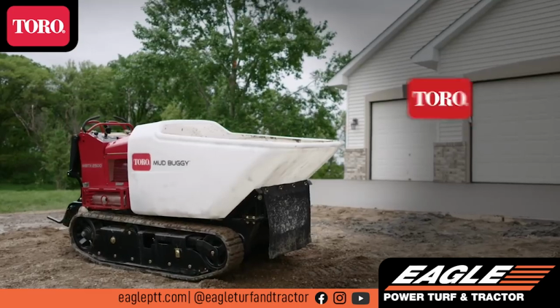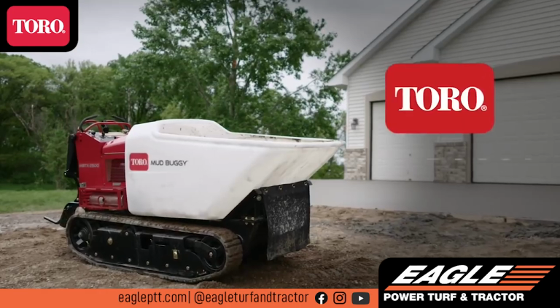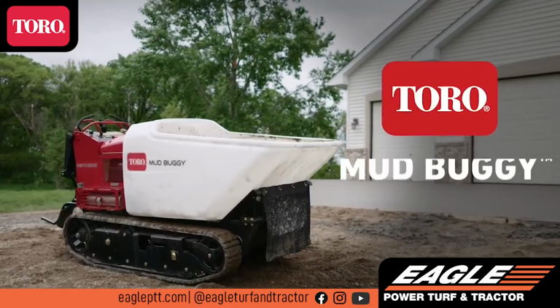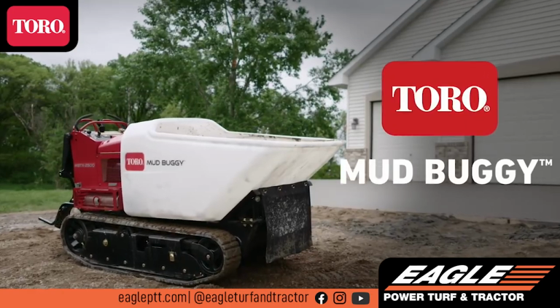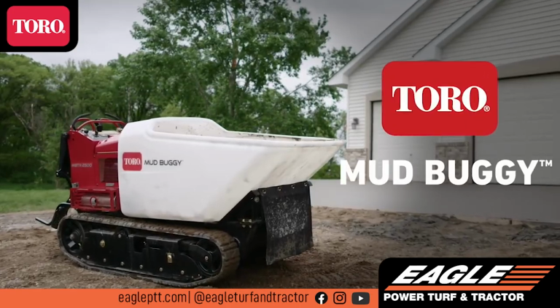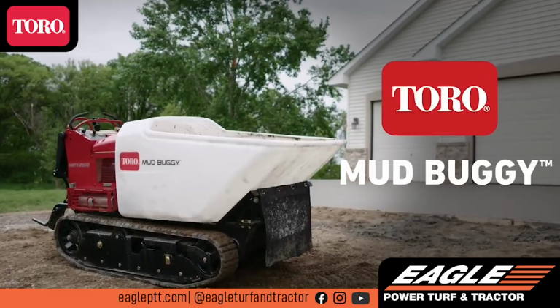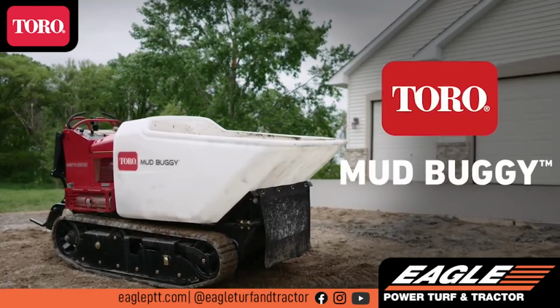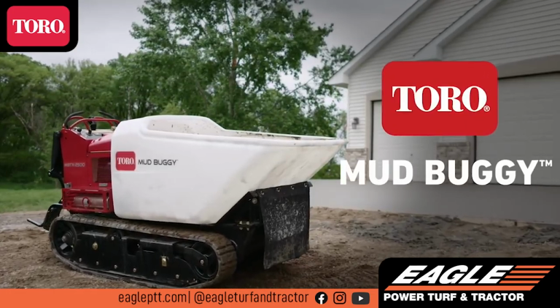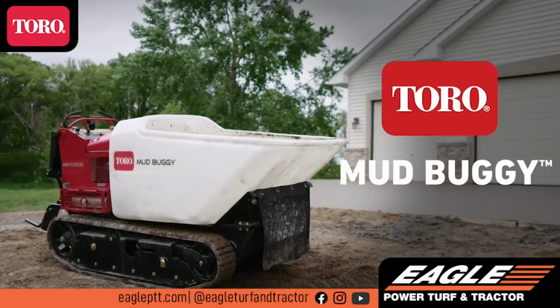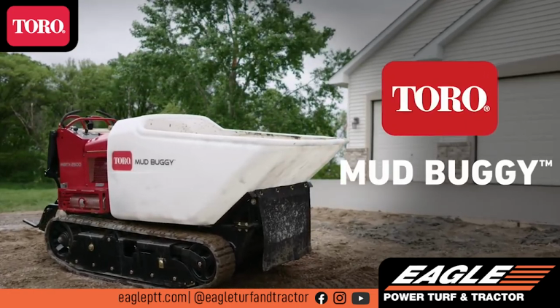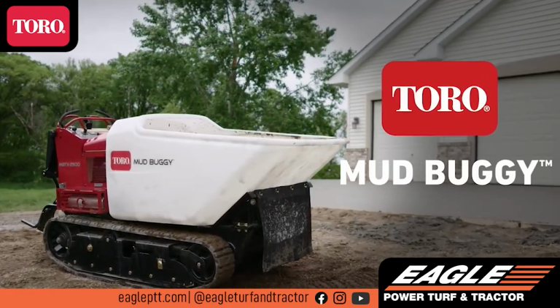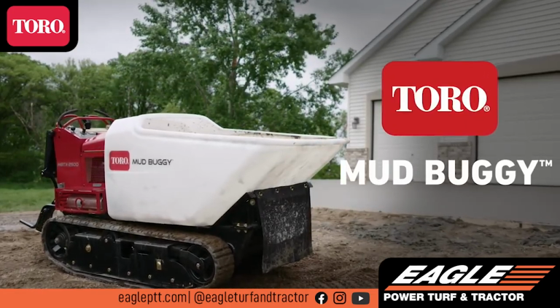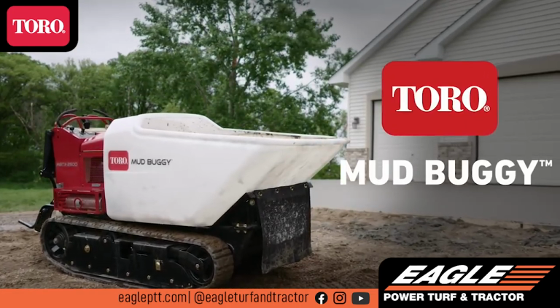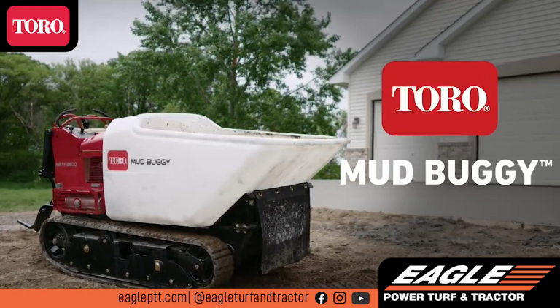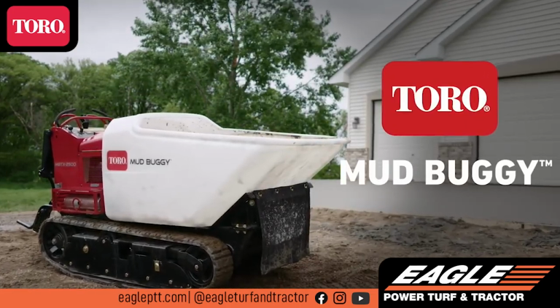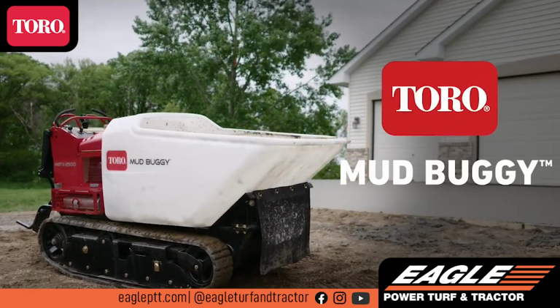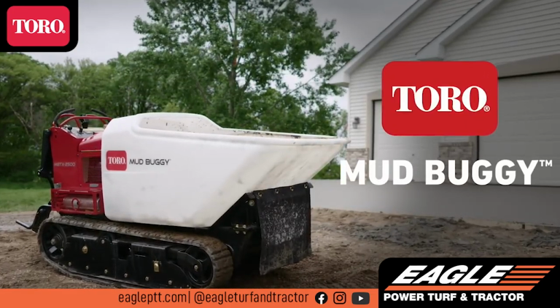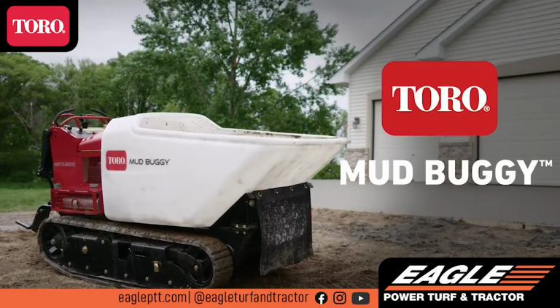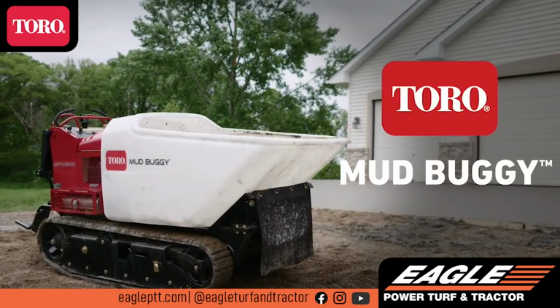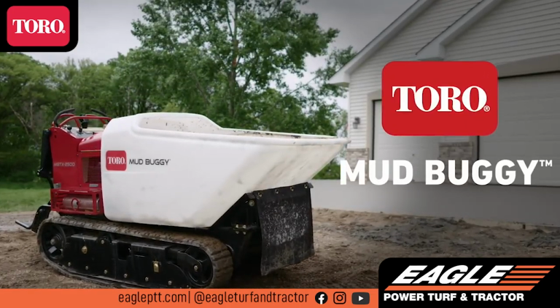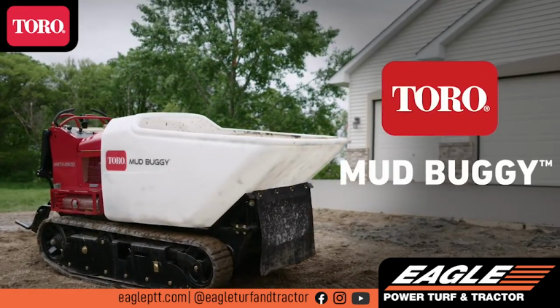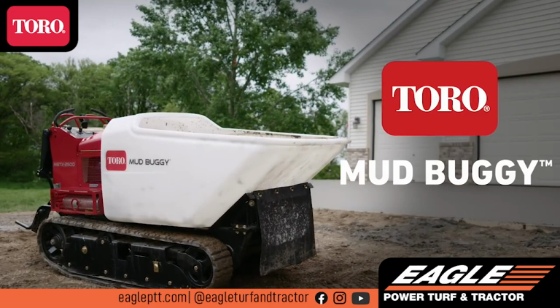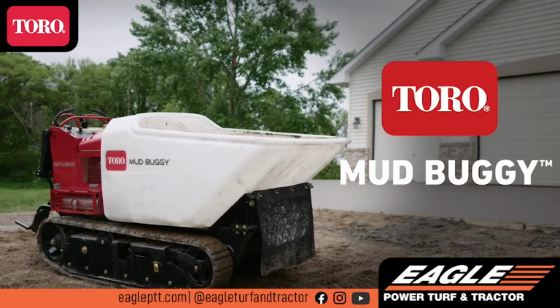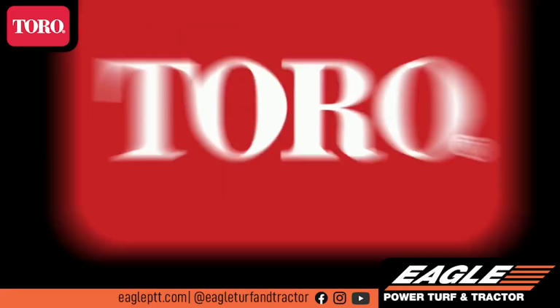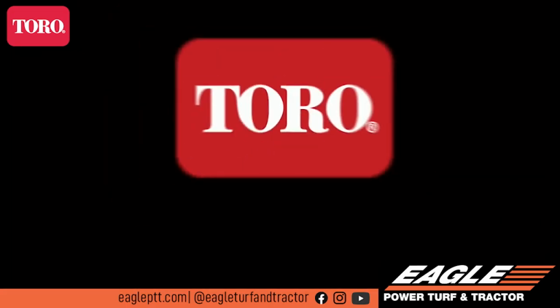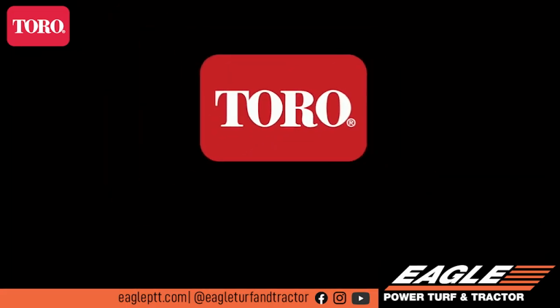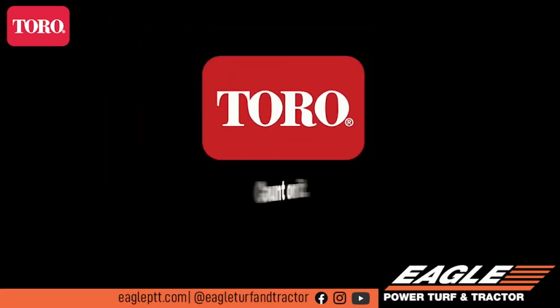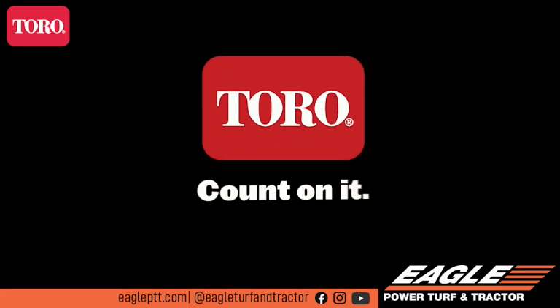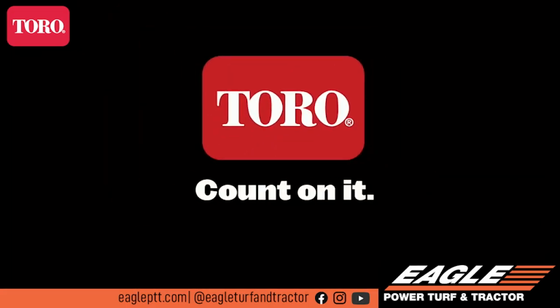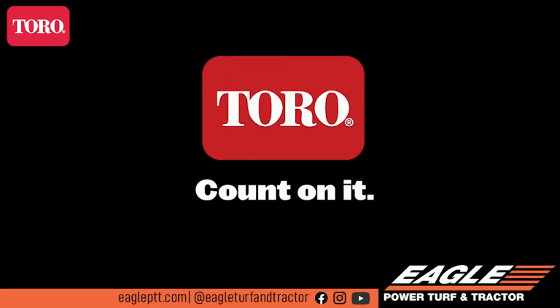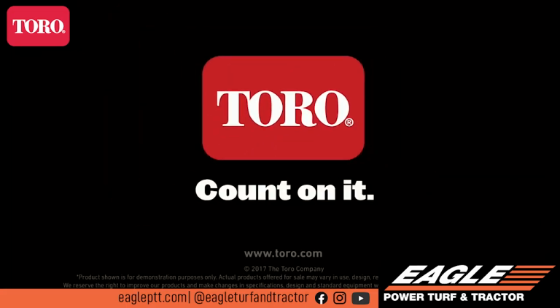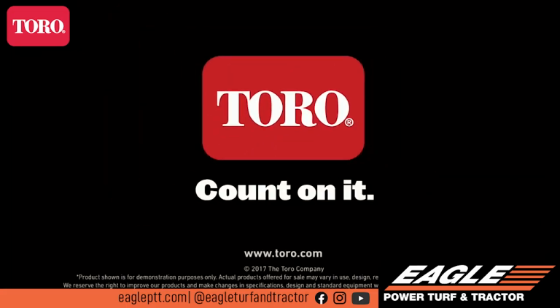So check out Toro's Tracked Mud Buggy and add it to your fleet. Toro. Count on it.